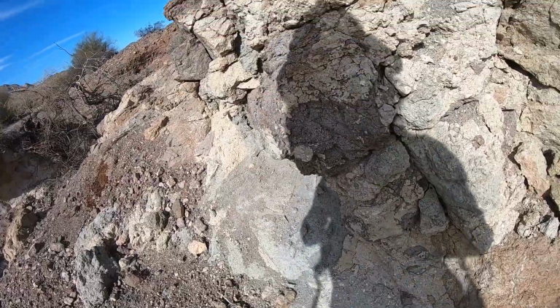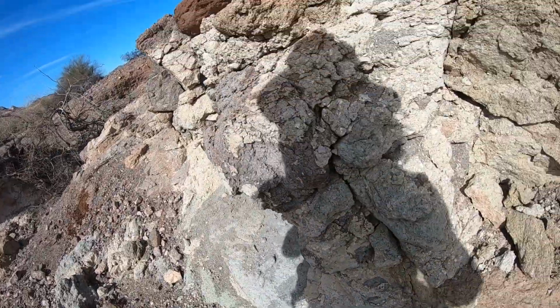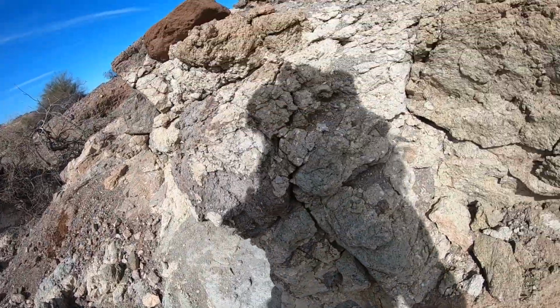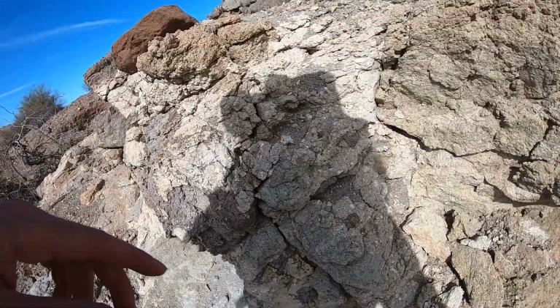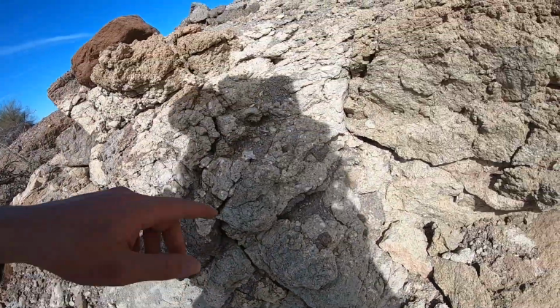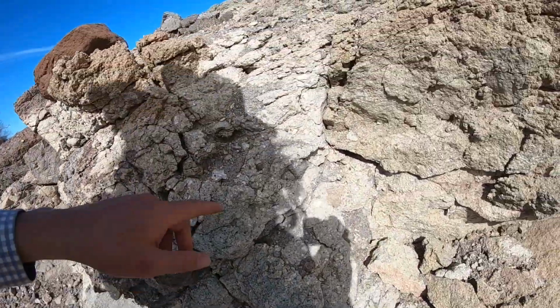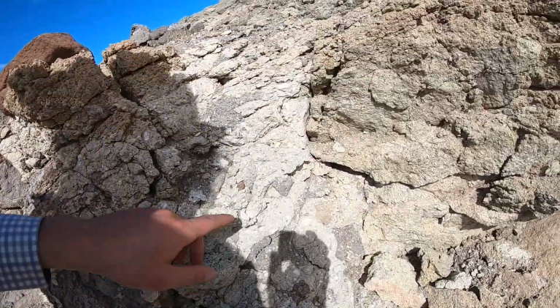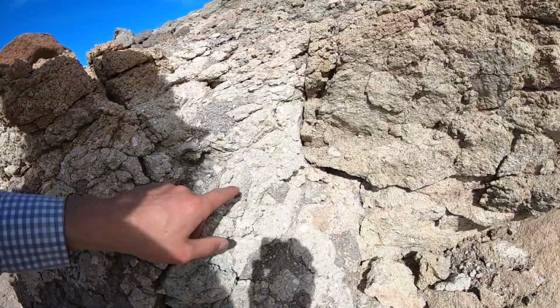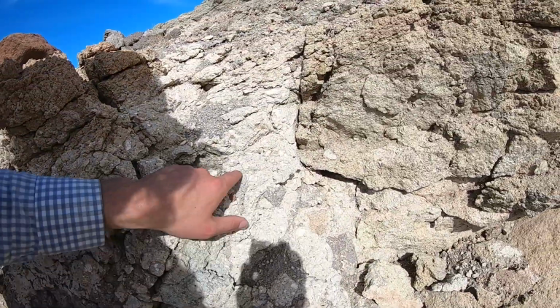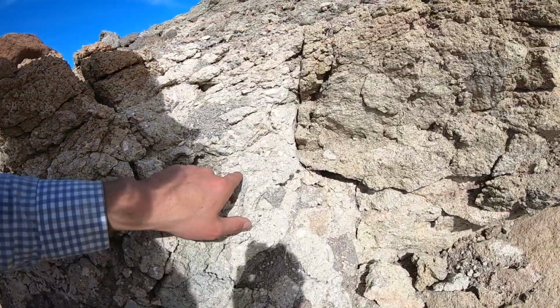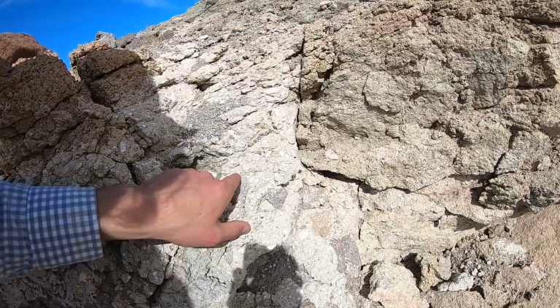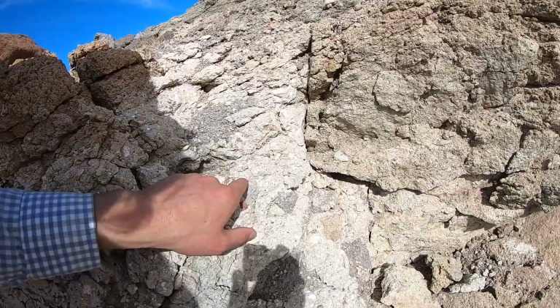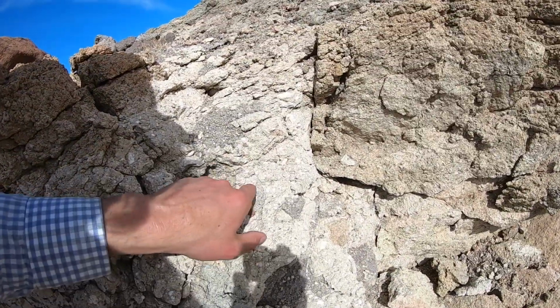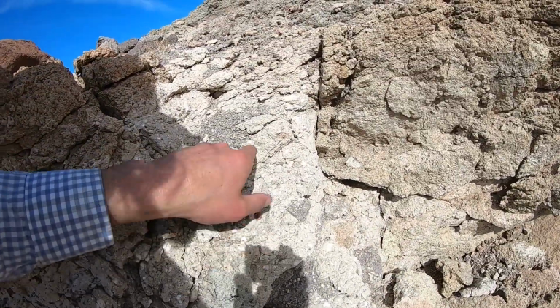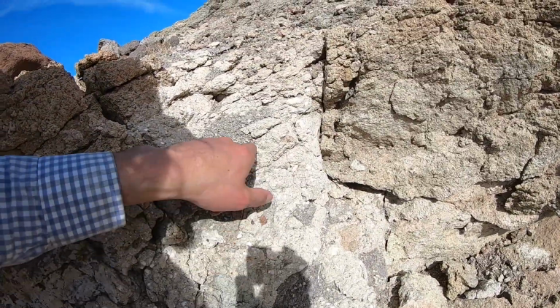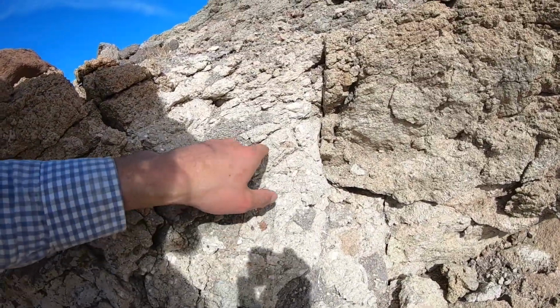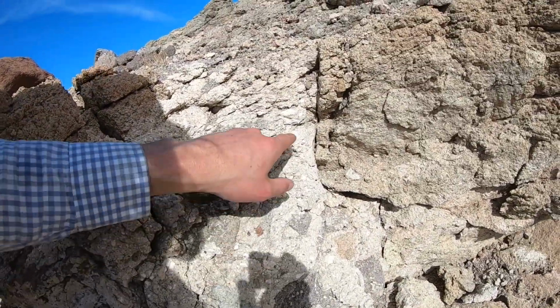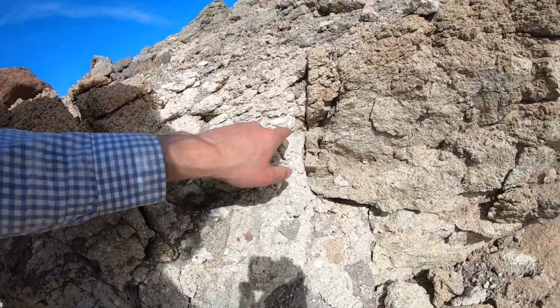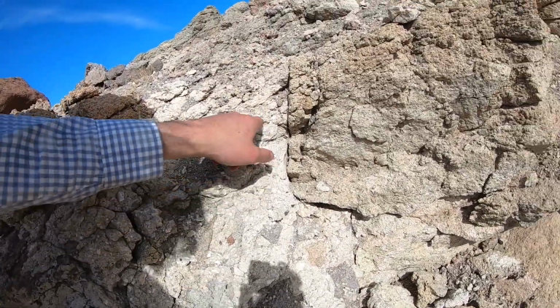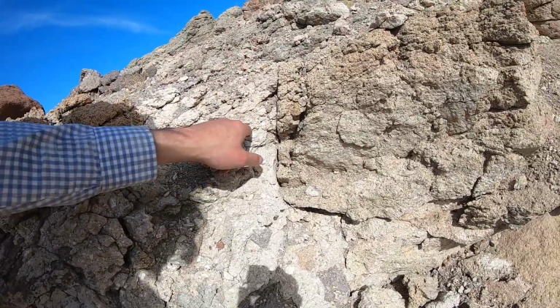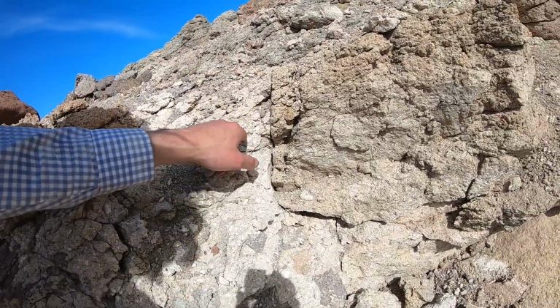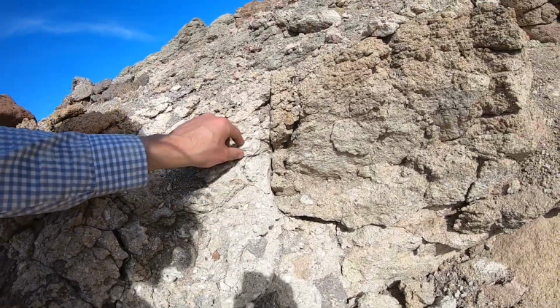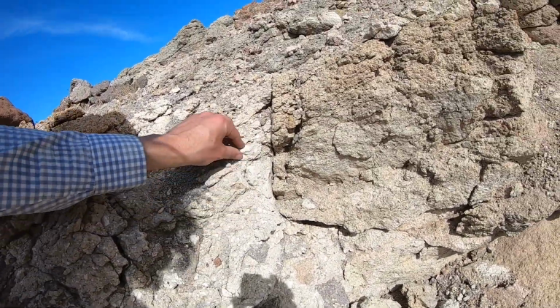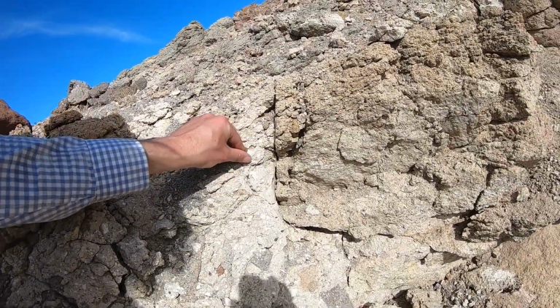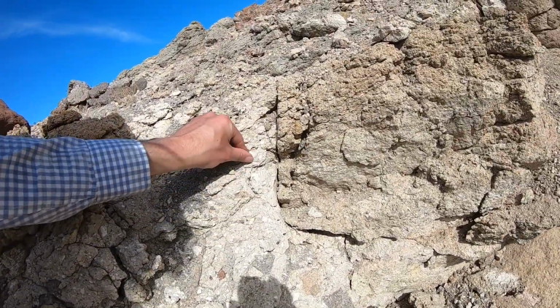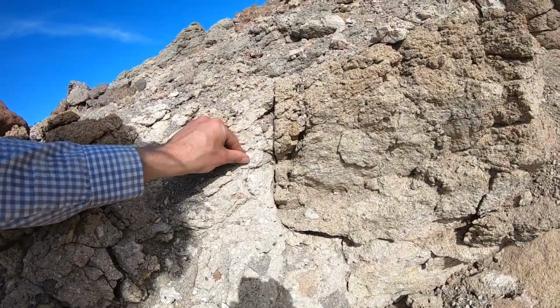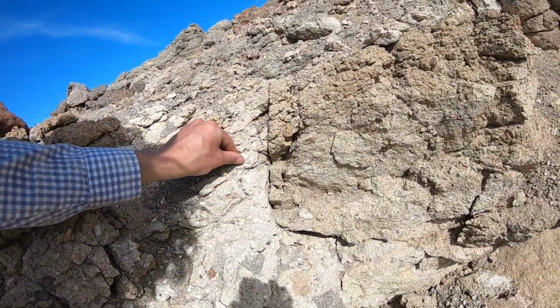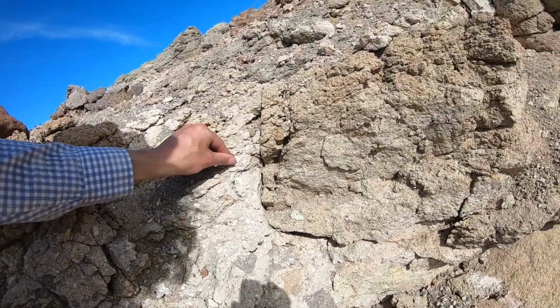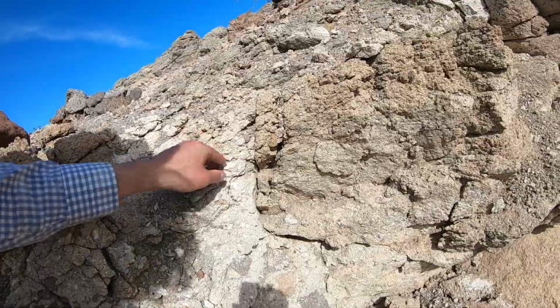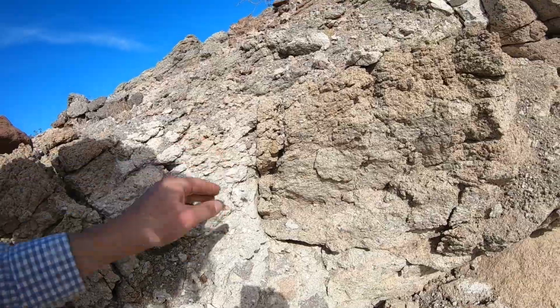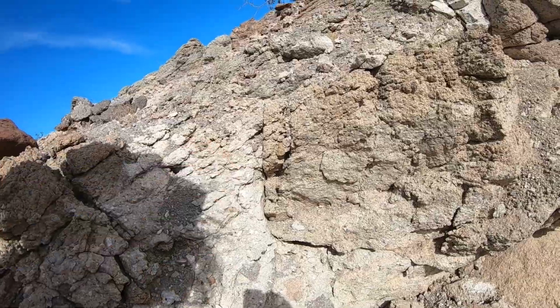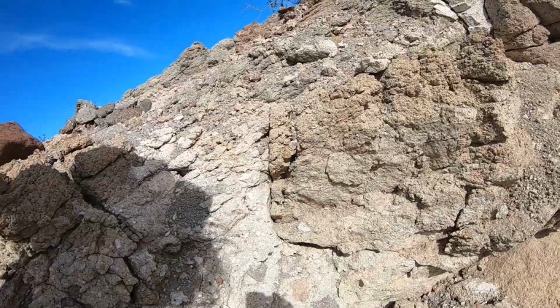And the white chunks here are pumice, actually. So that definitely means that this happened during an explosive eruption.